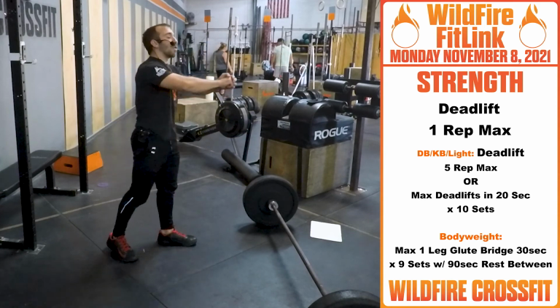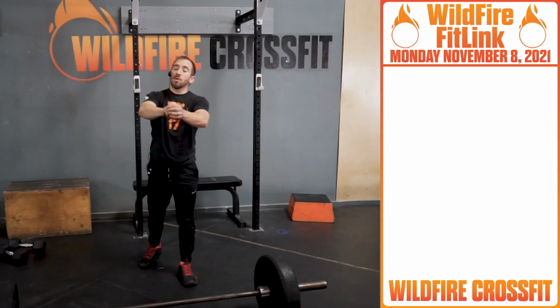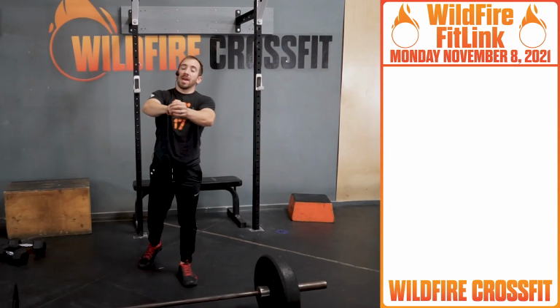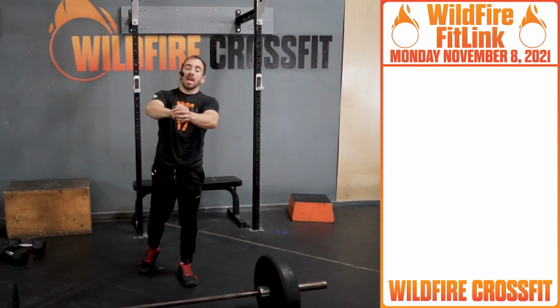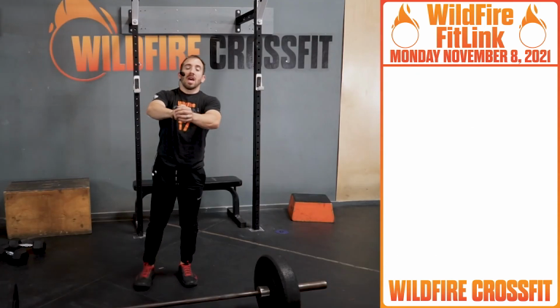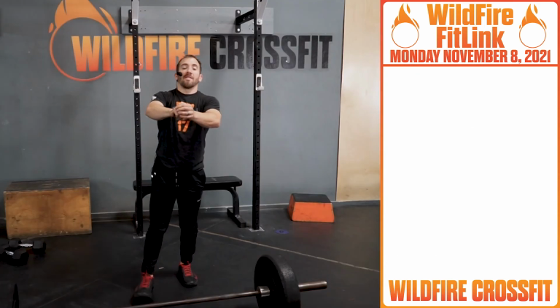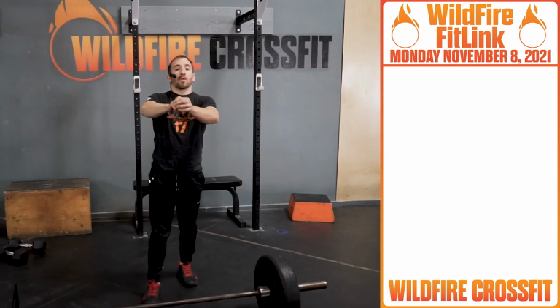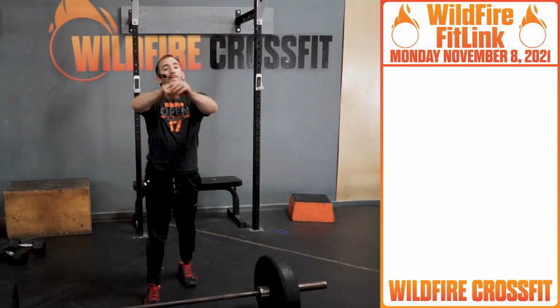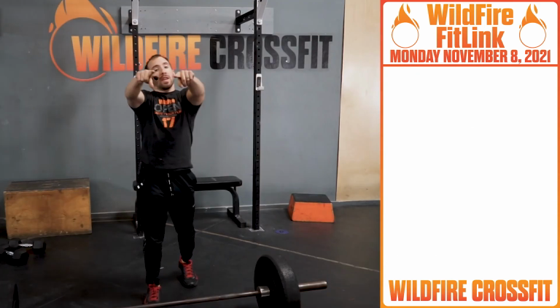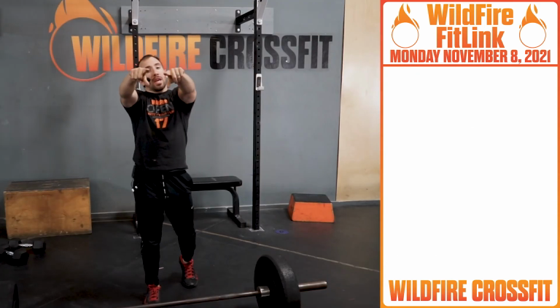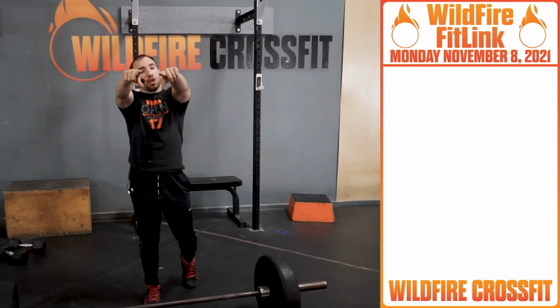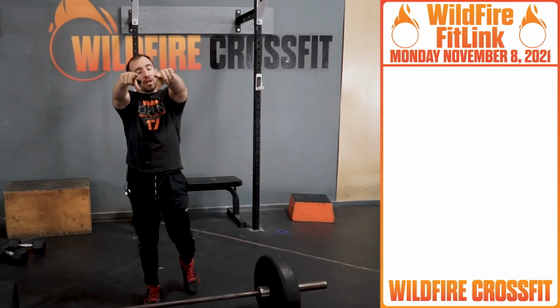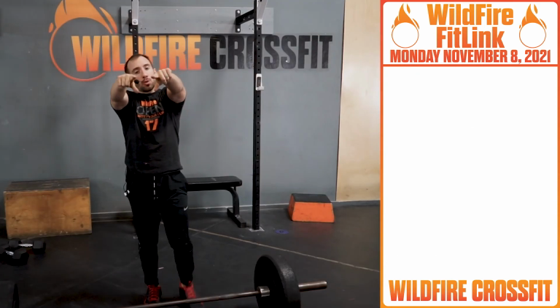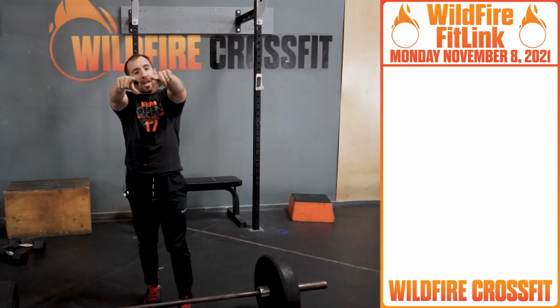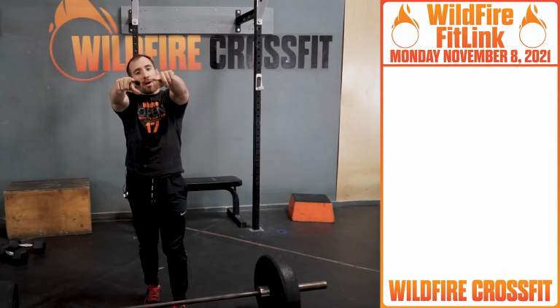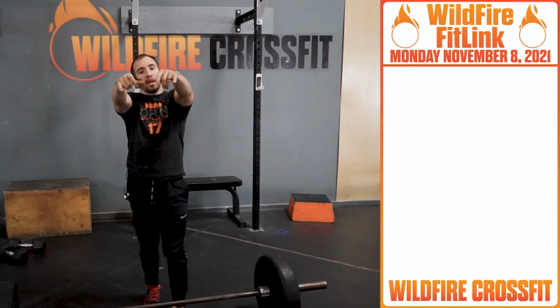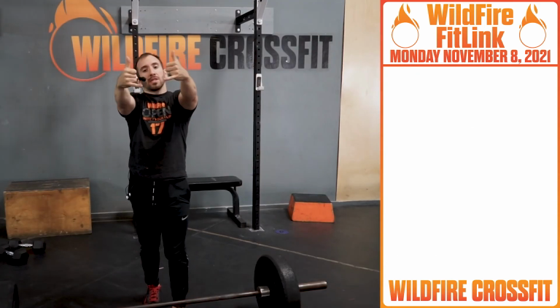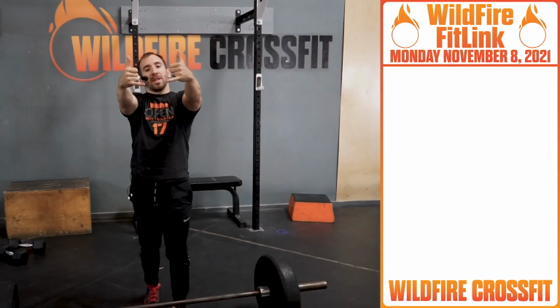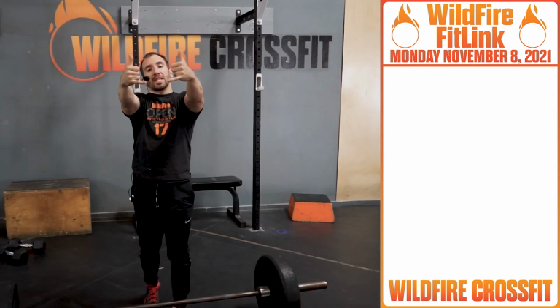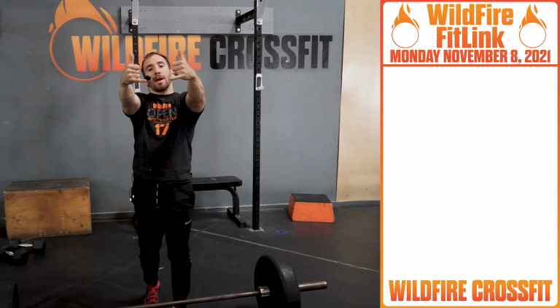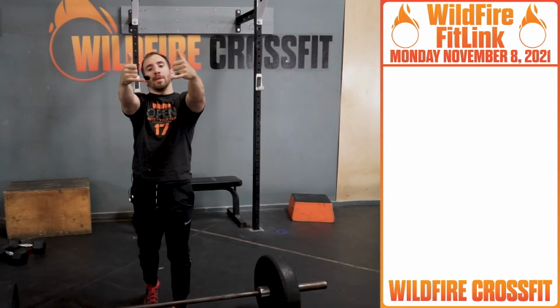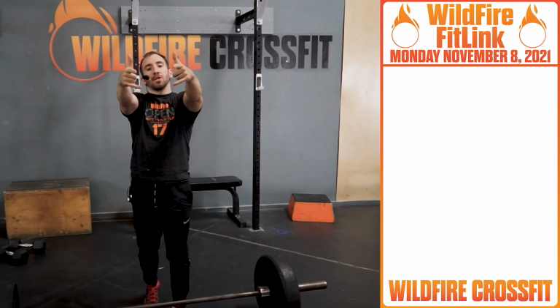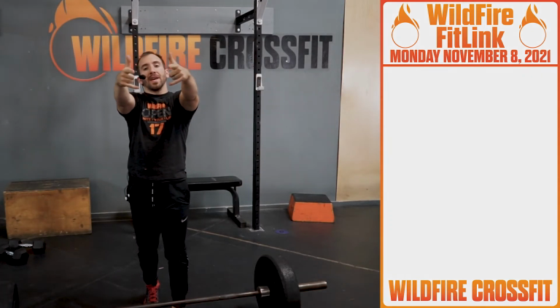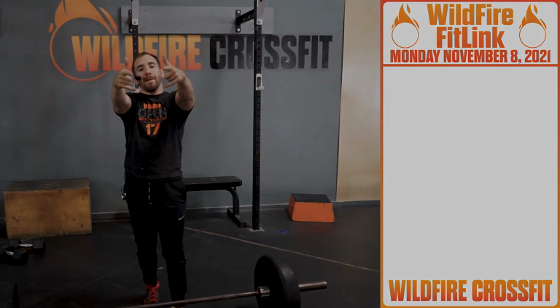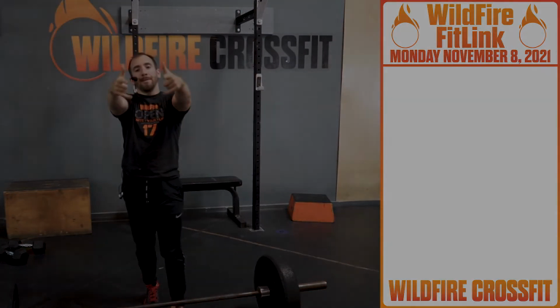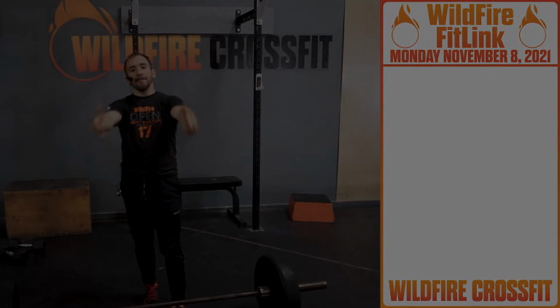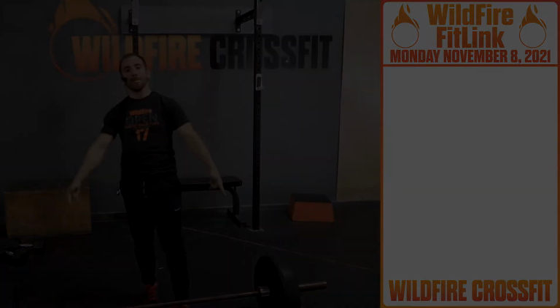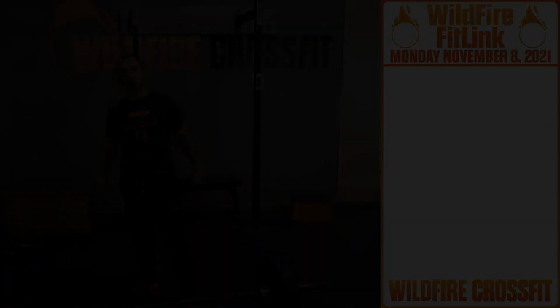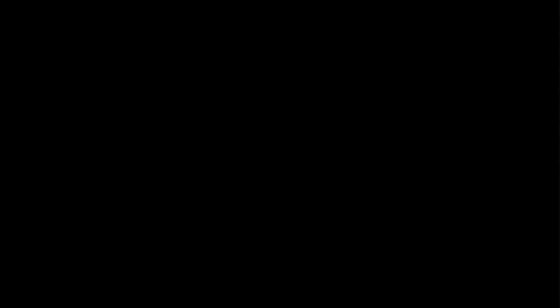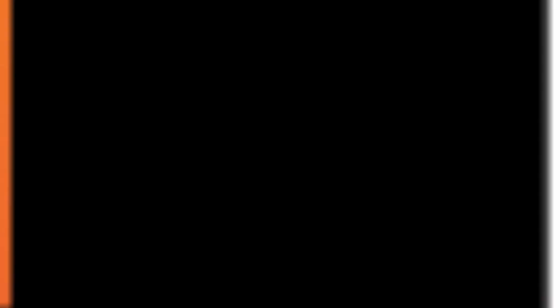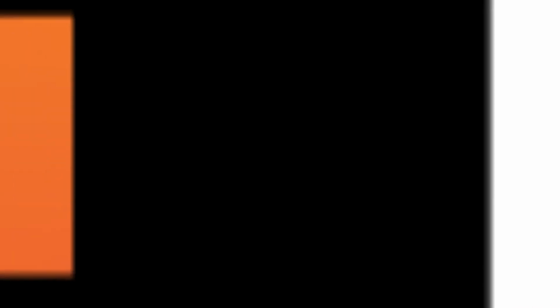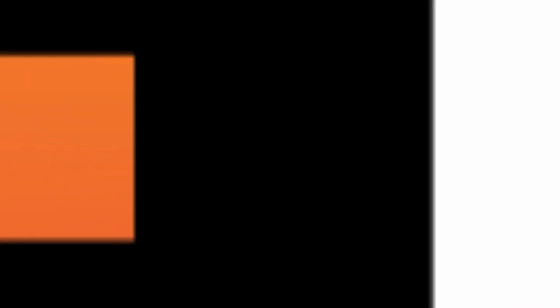Either way, have a great Monday. Enjoy this workout. Until next time, see you then. Bye.